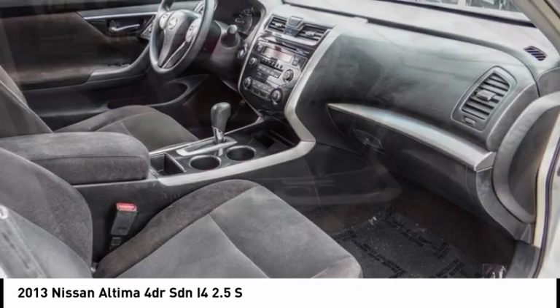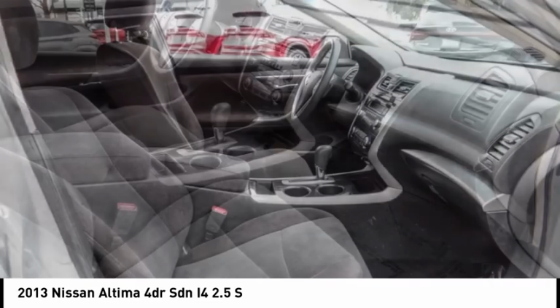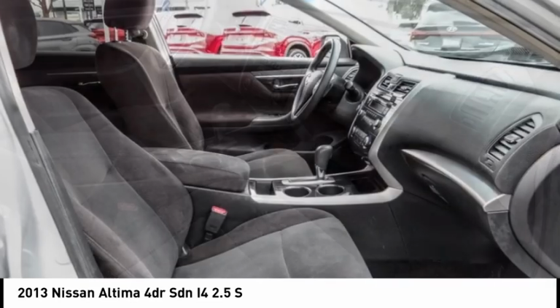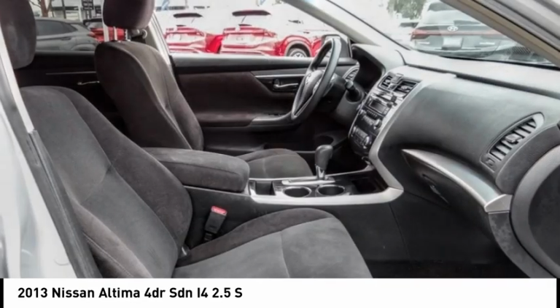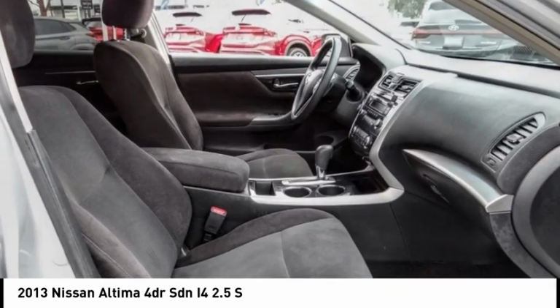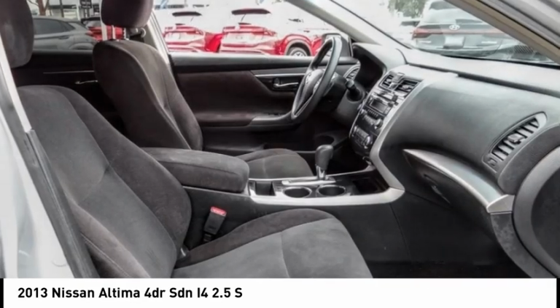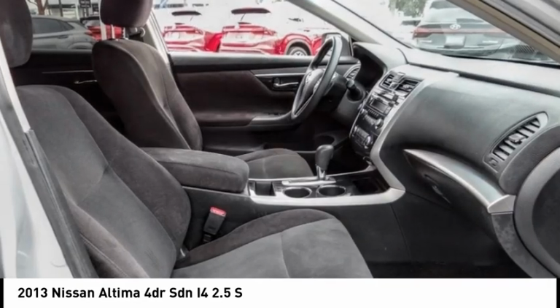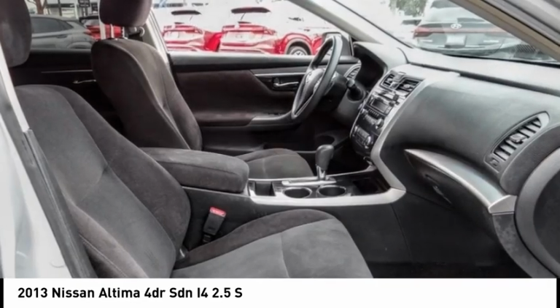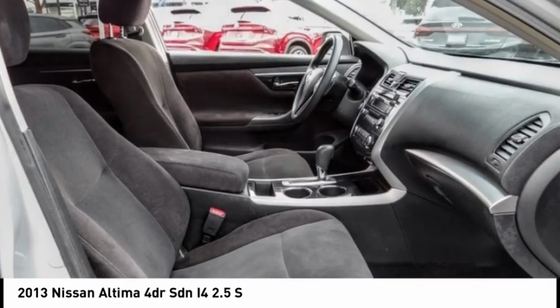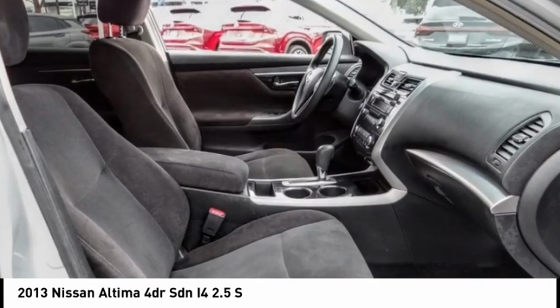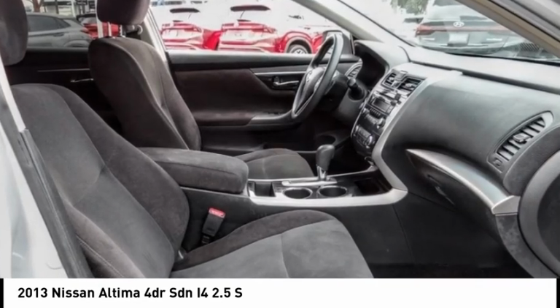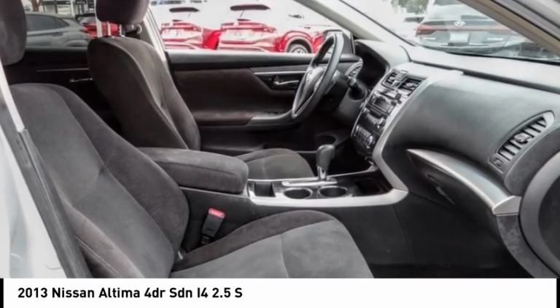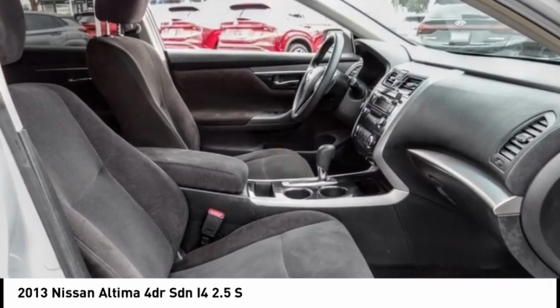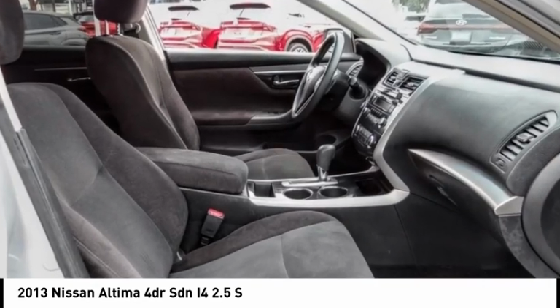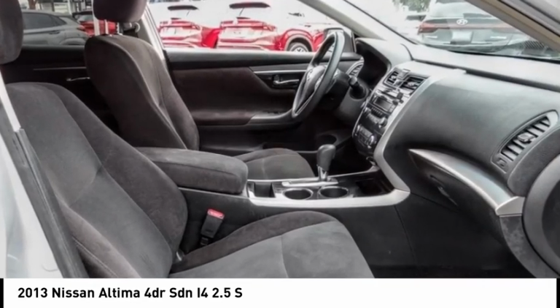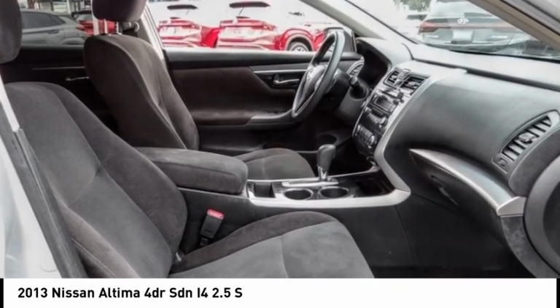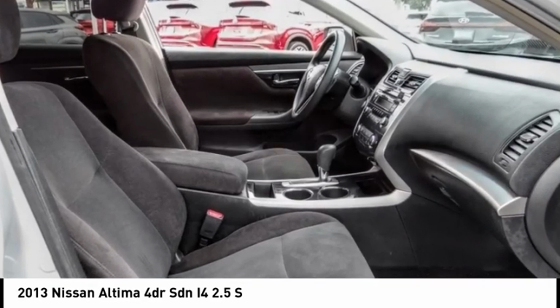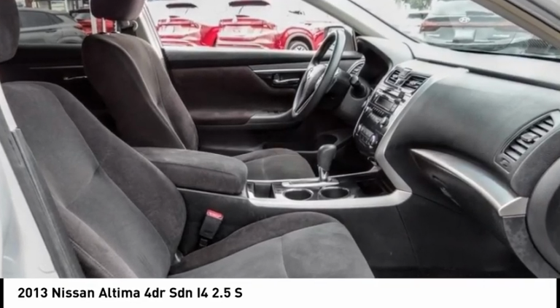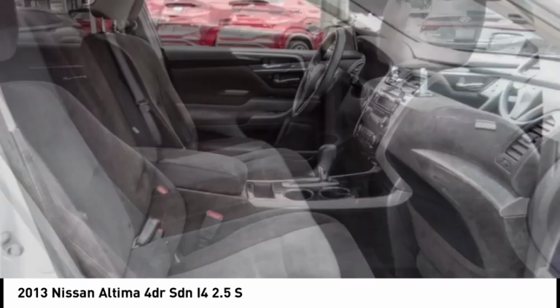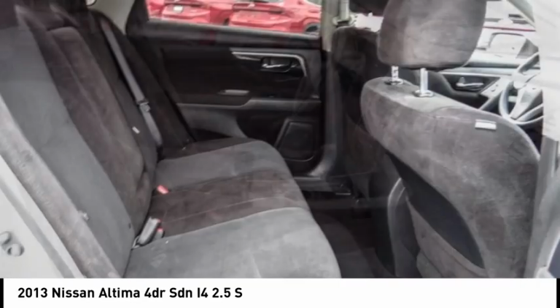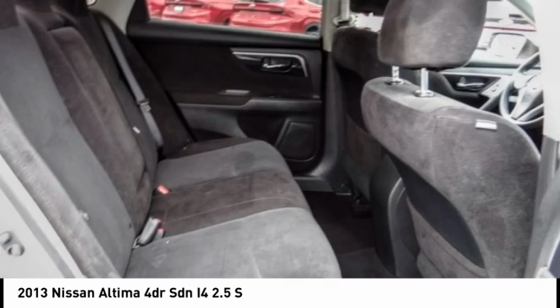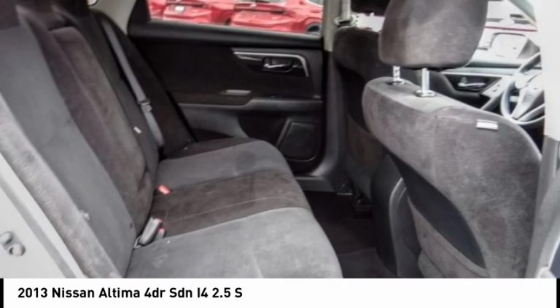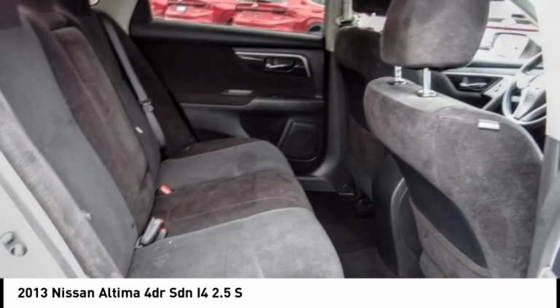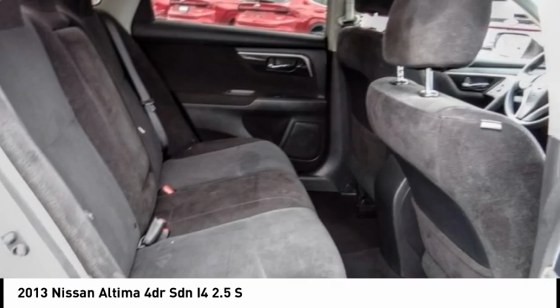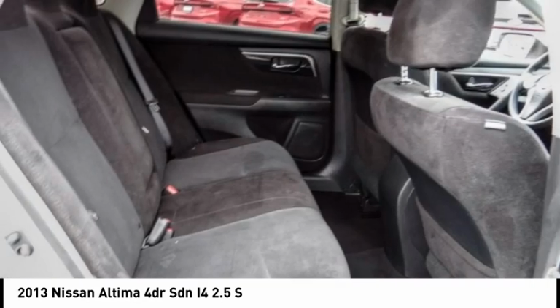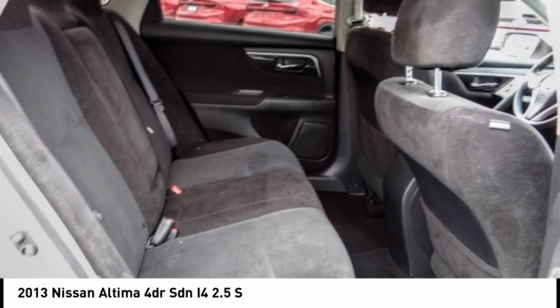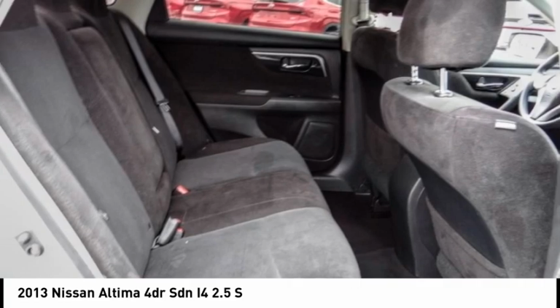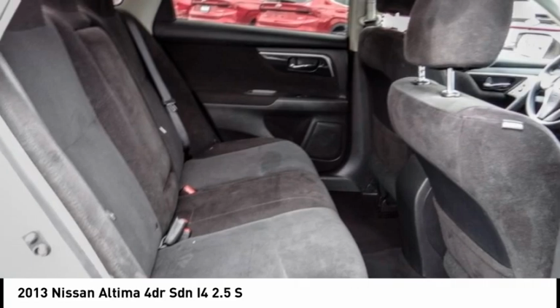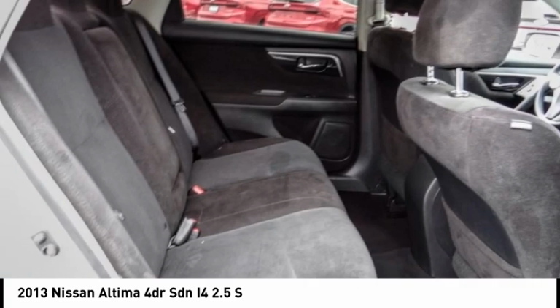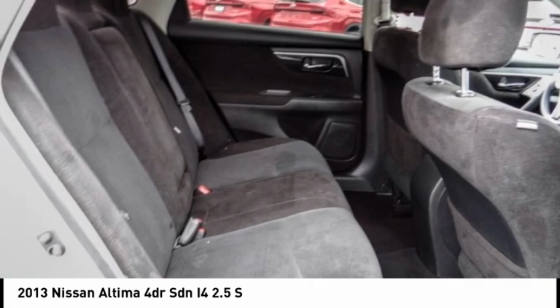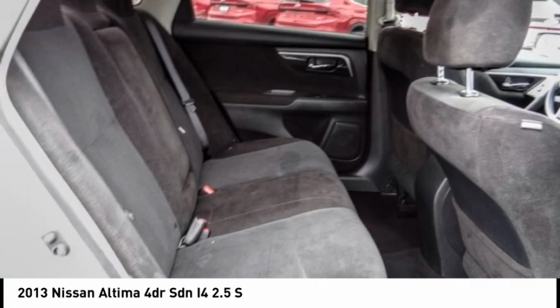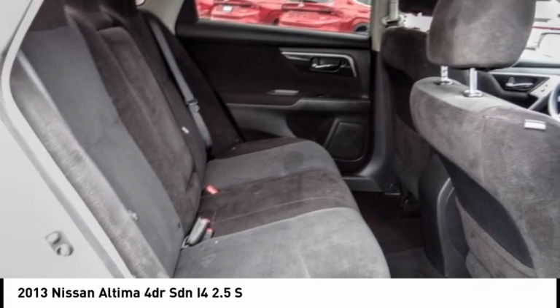Remote keyless entry, speed control, four-wheel disc brakes, and rear window defroster.